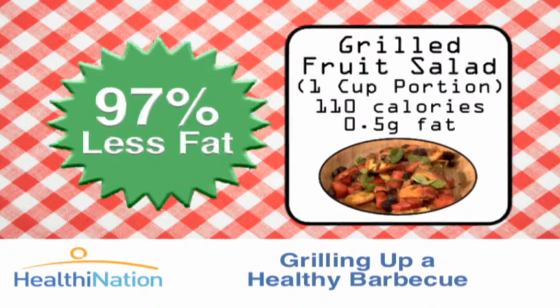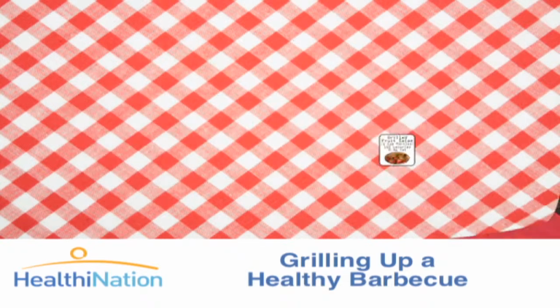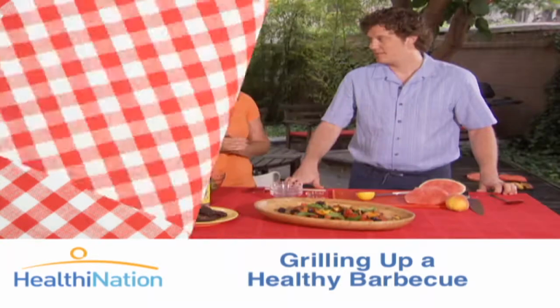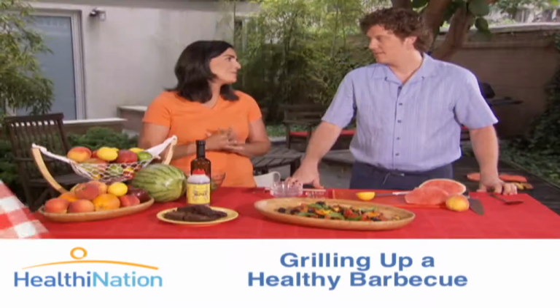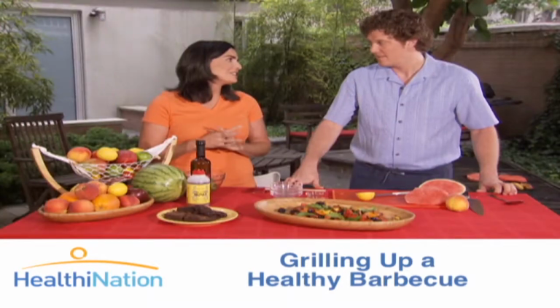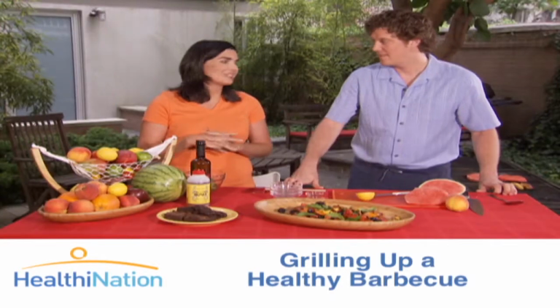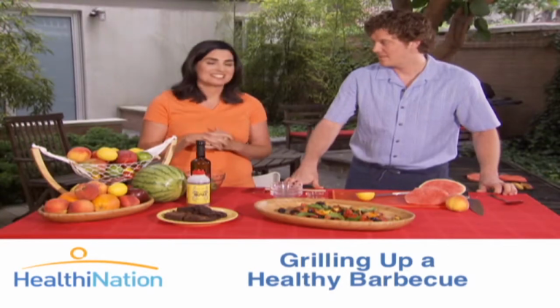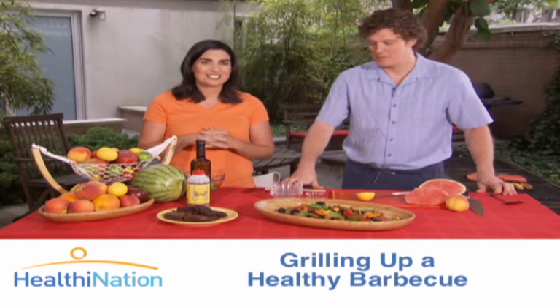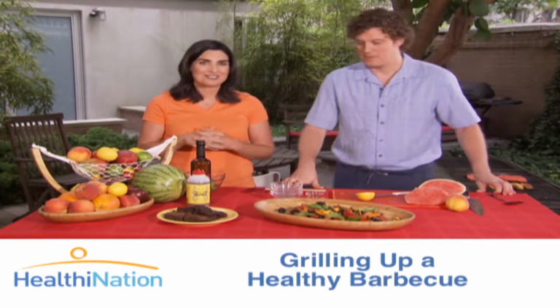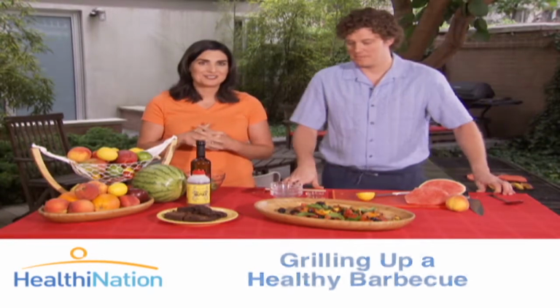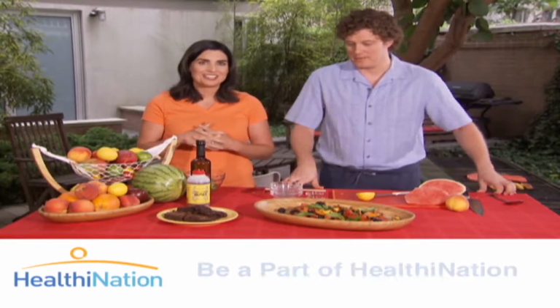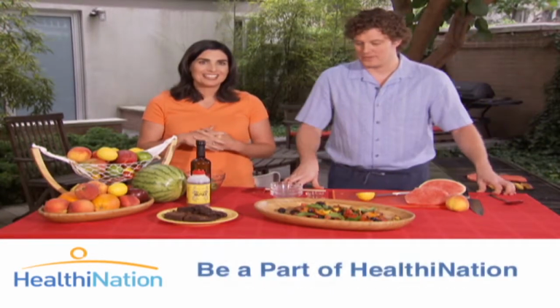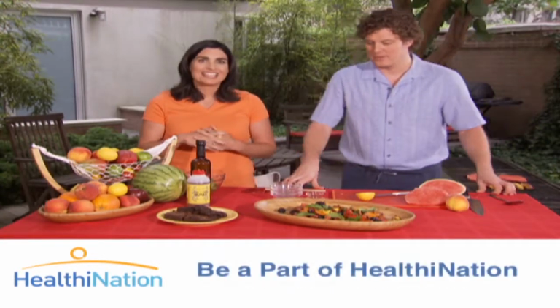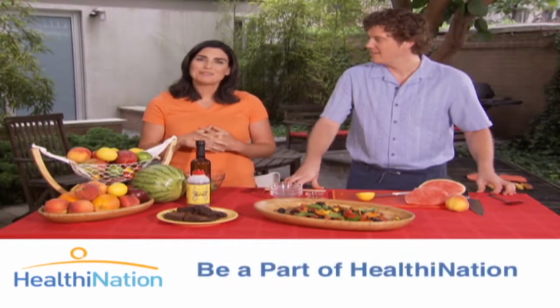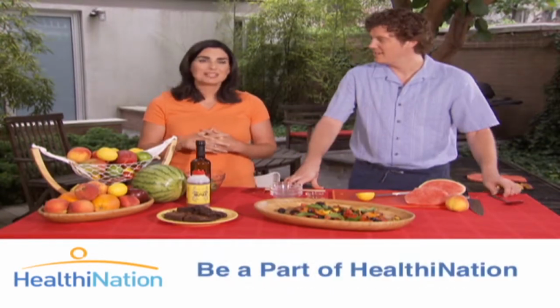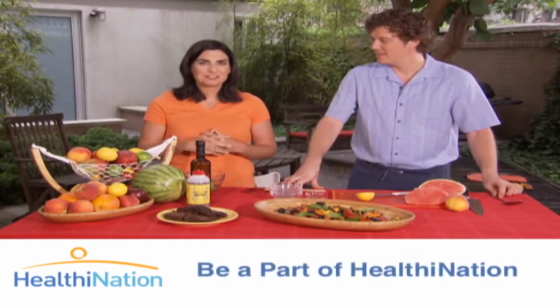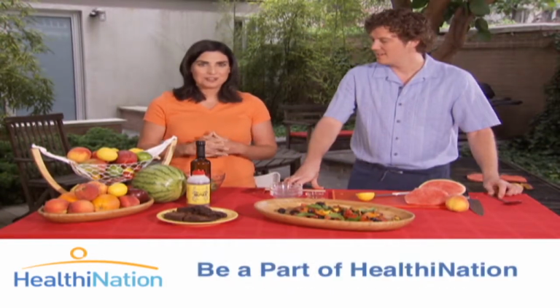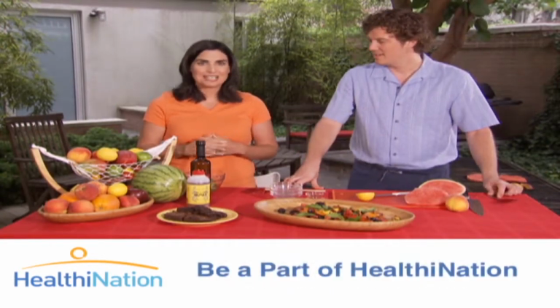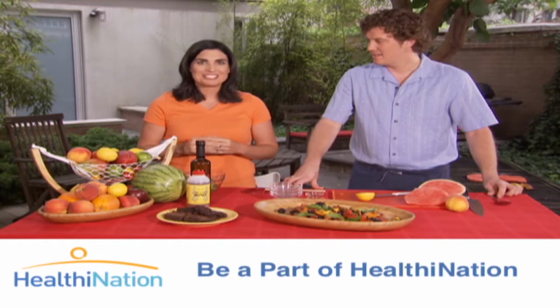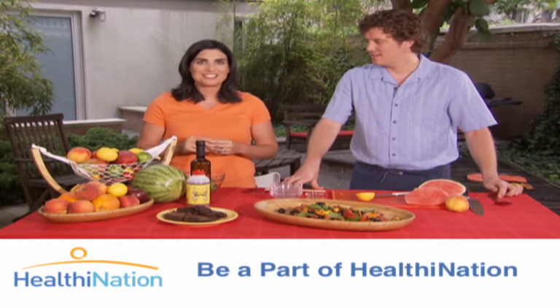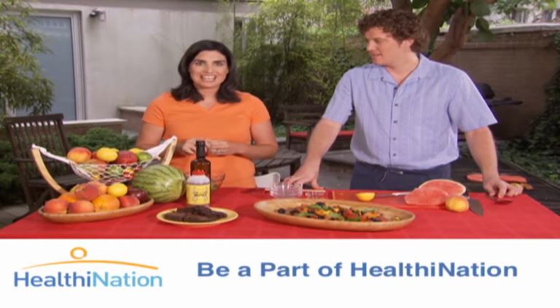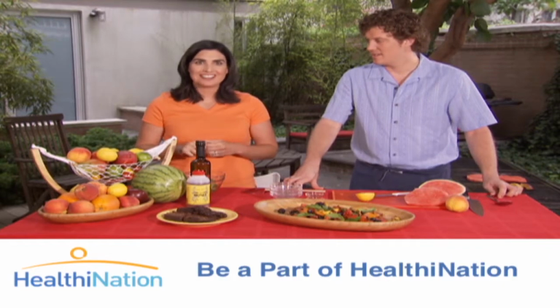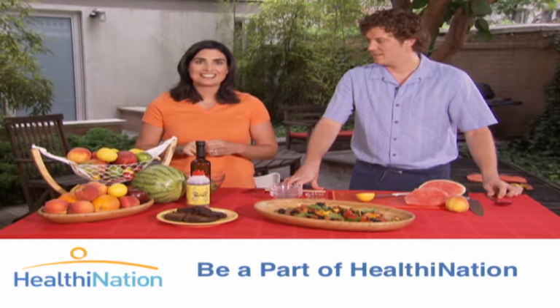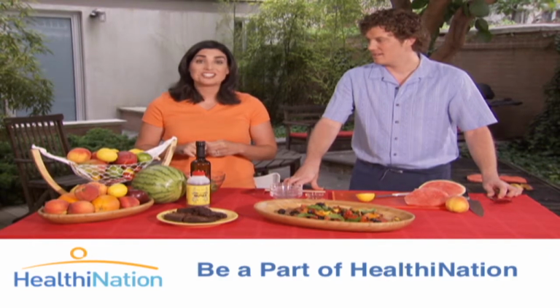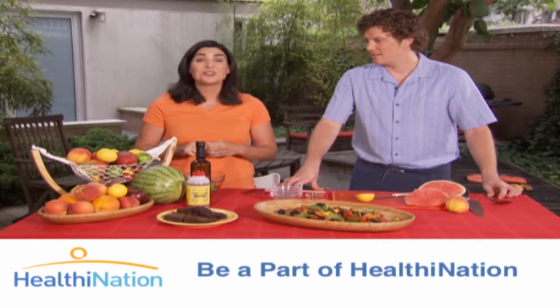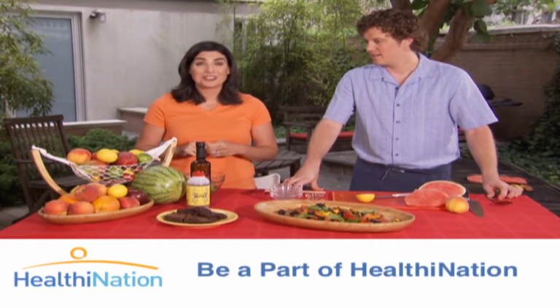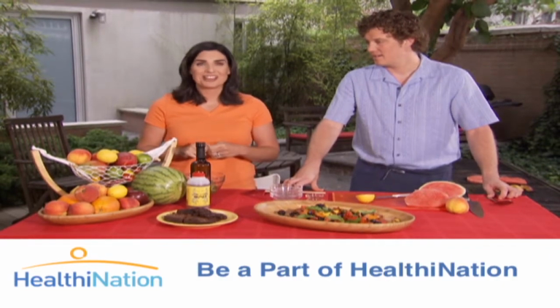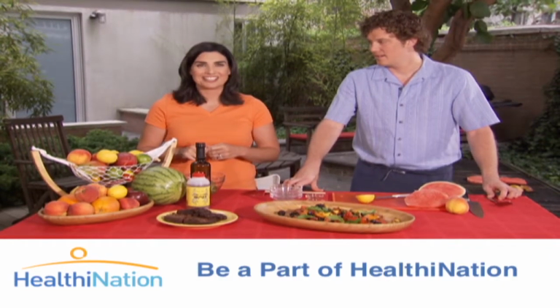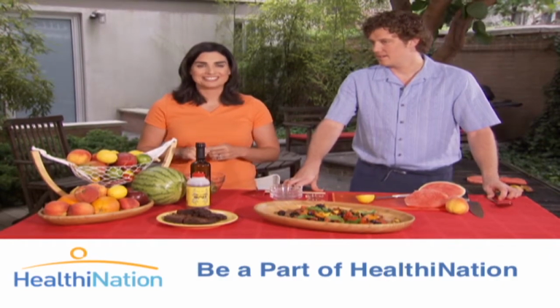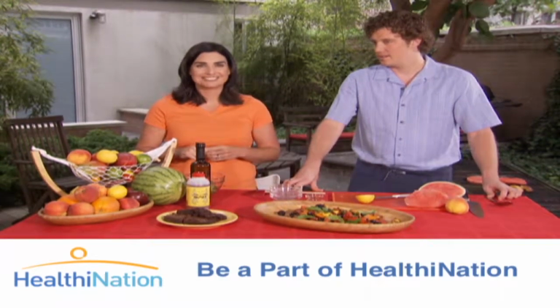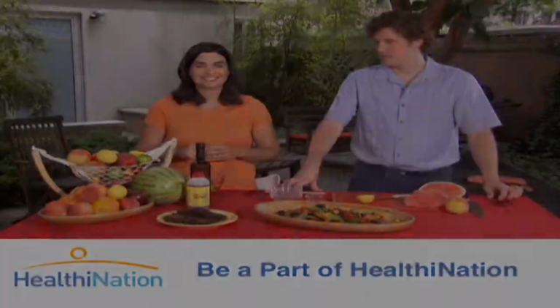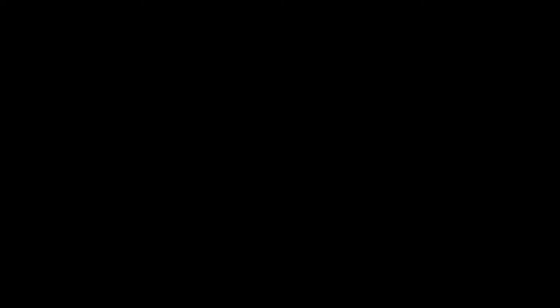Chris, thank you so much for bringing this to our table. My pleasure. Keep checking back for more segments for staying healthy in the kitchen or in the backyard. I'll see you next time.